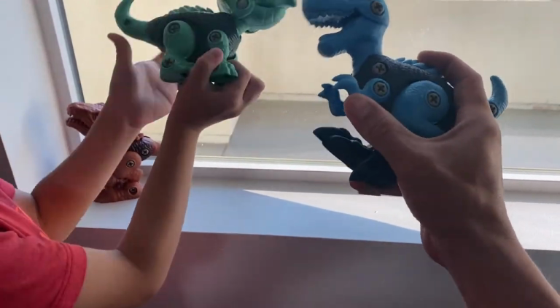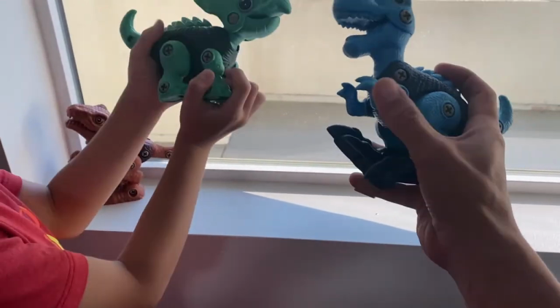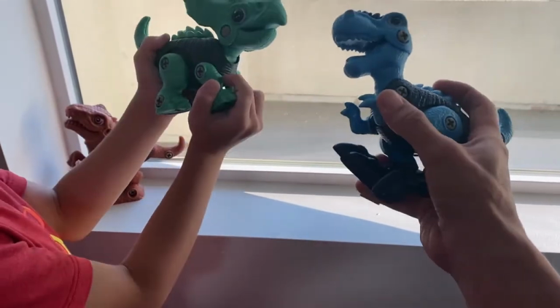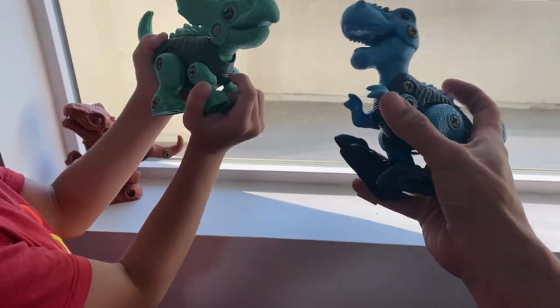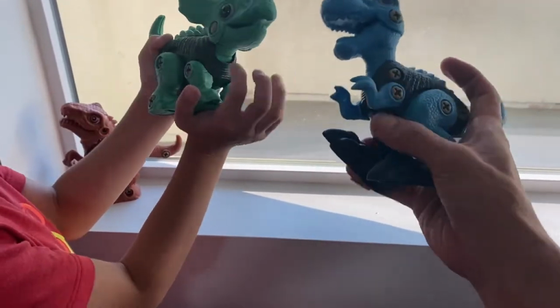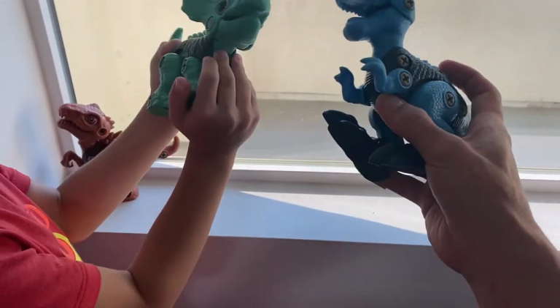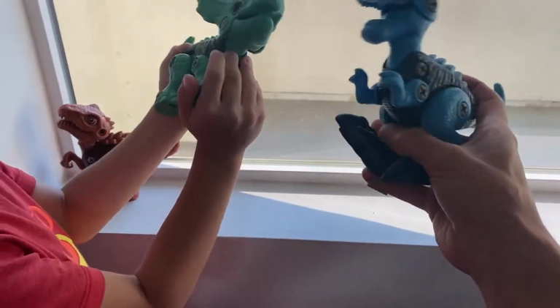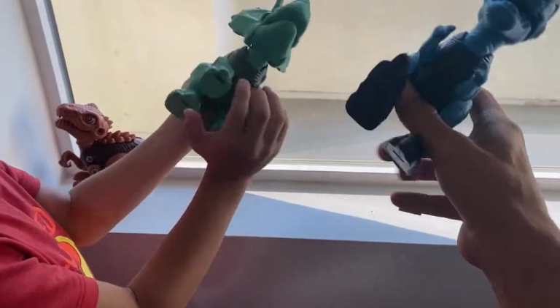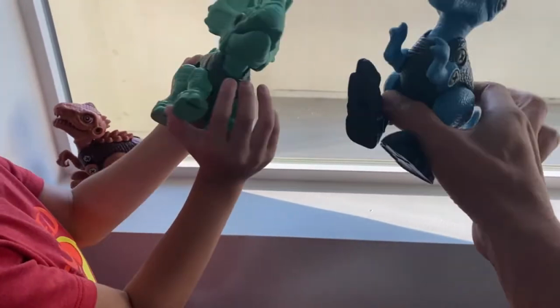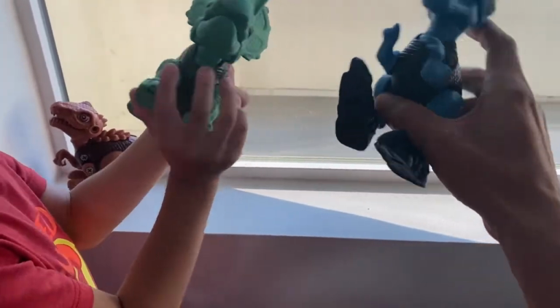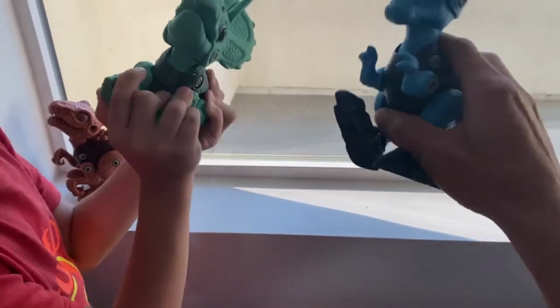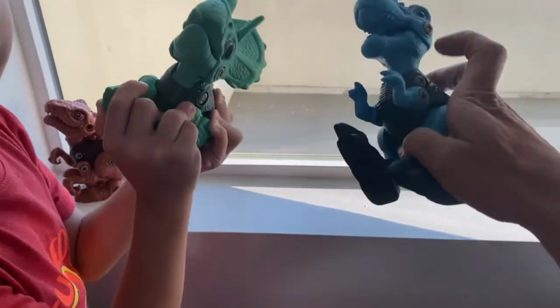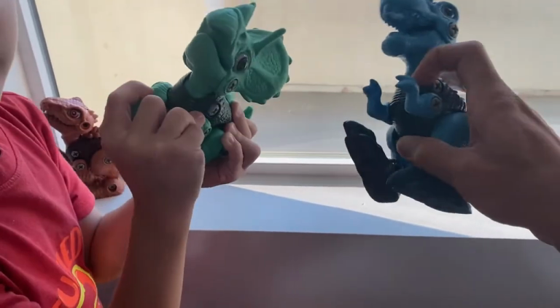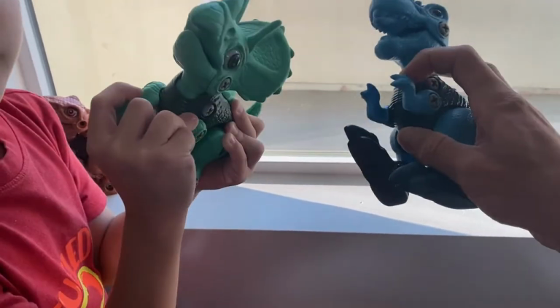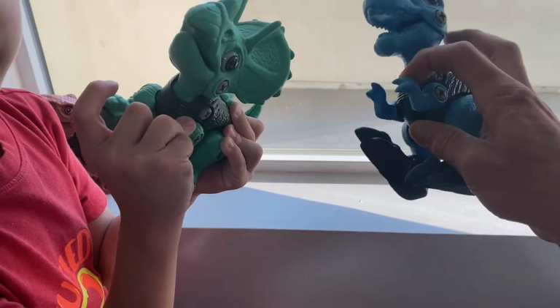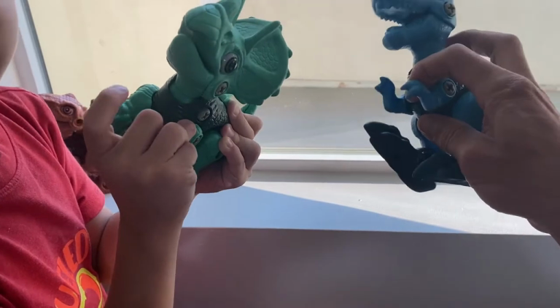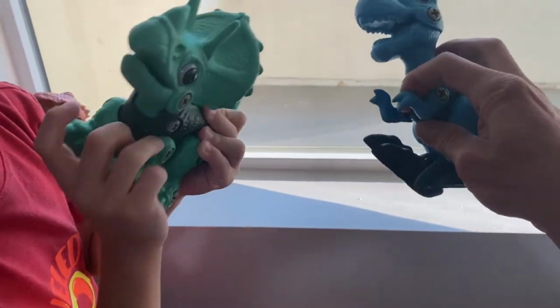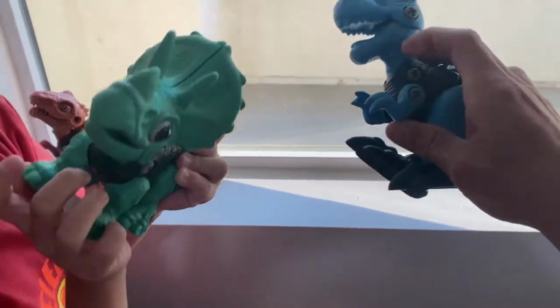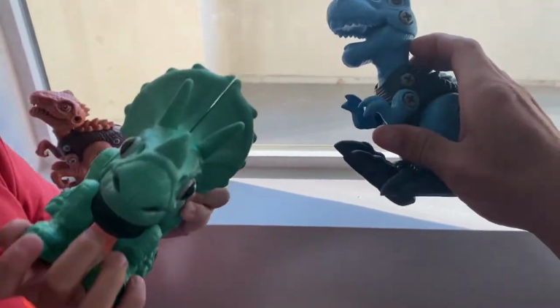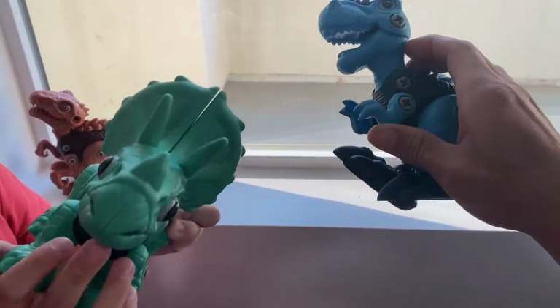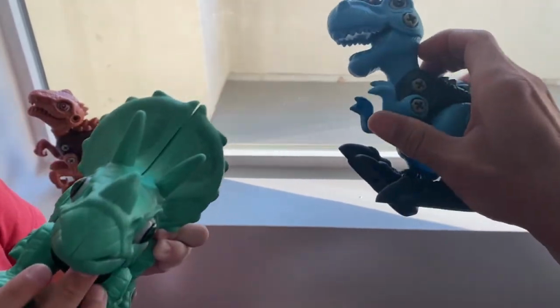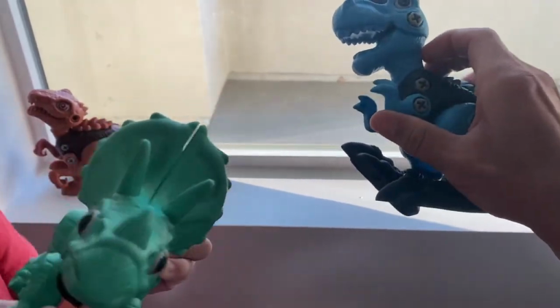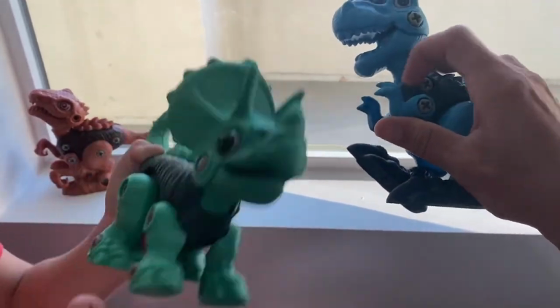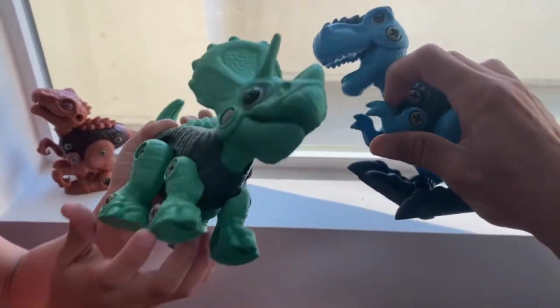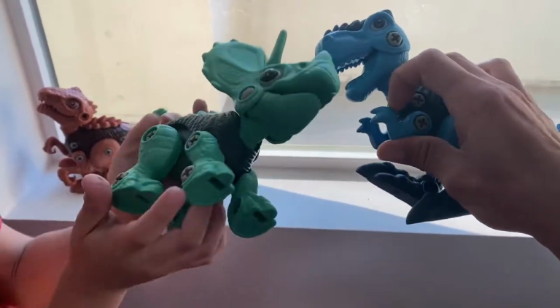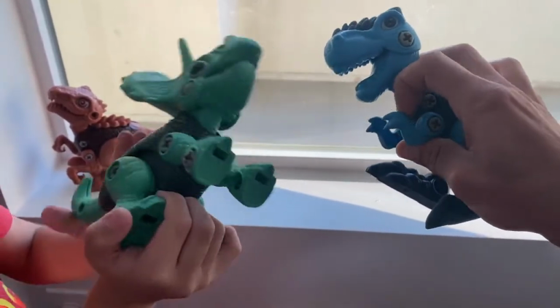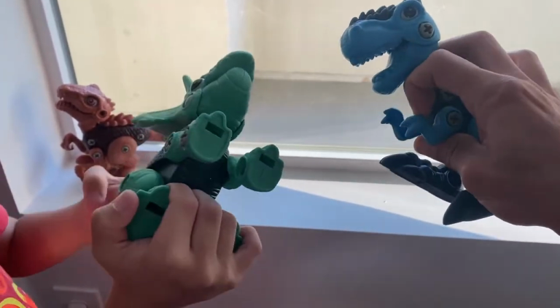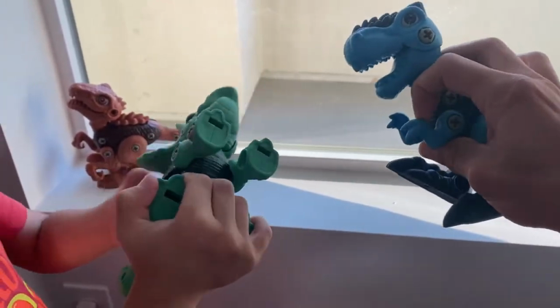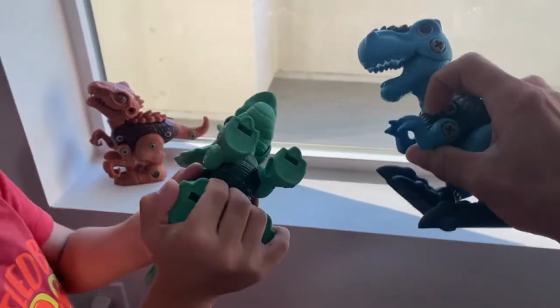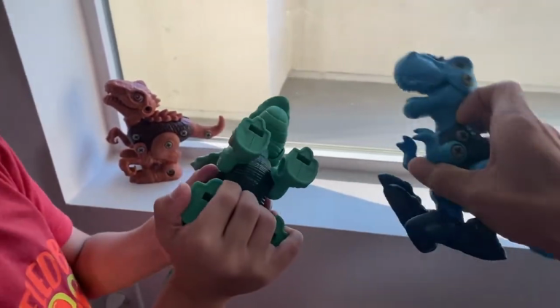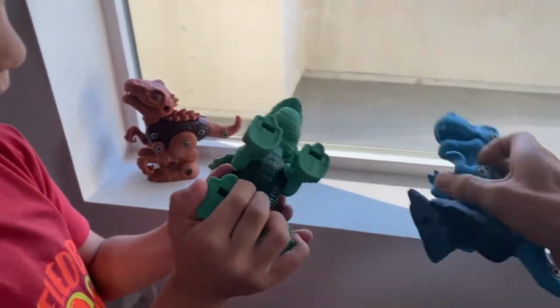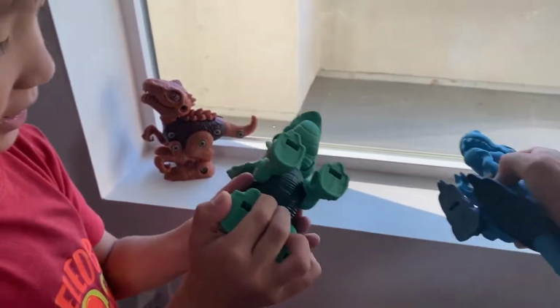You can also take it apart and reassemble it to change it to a different kind of species.